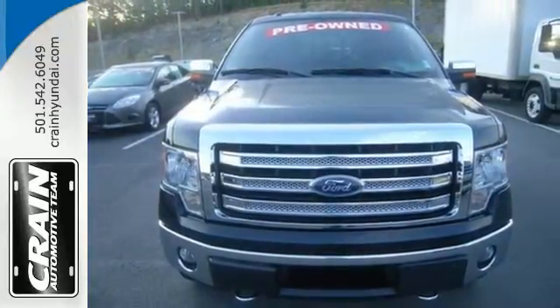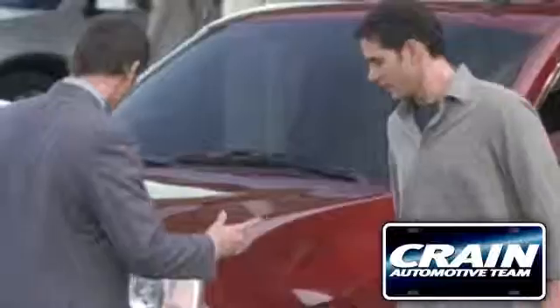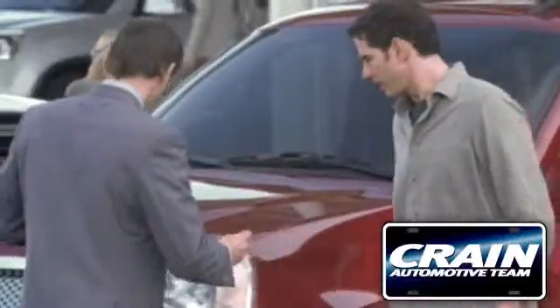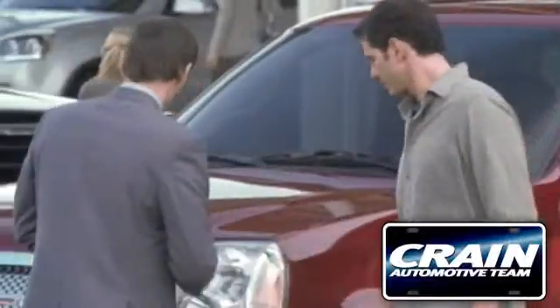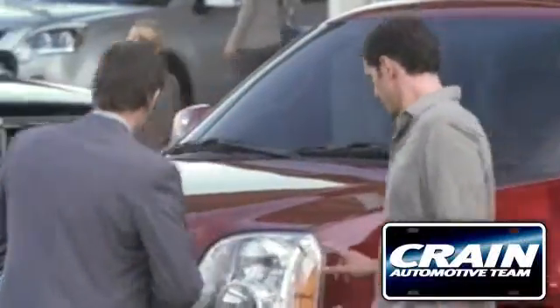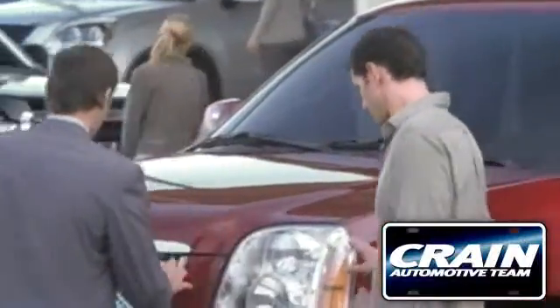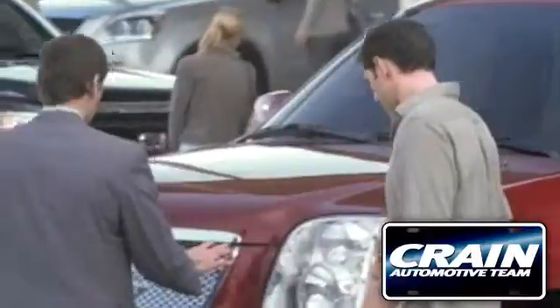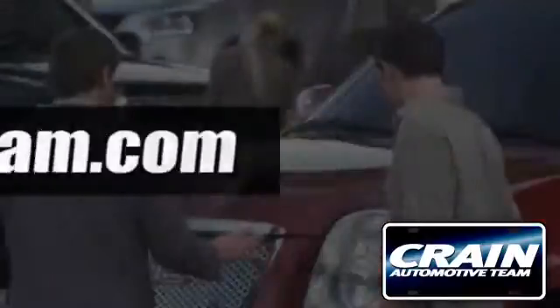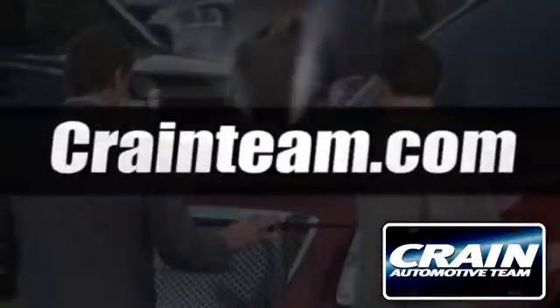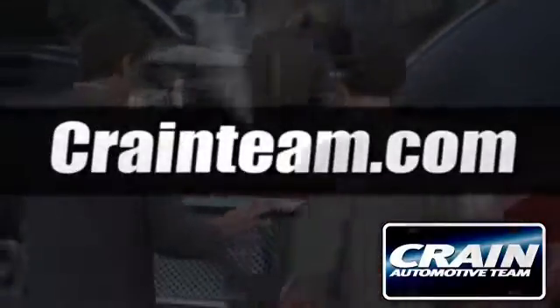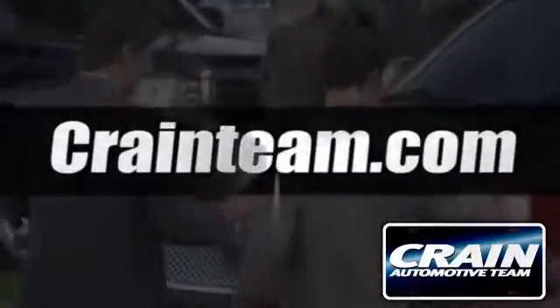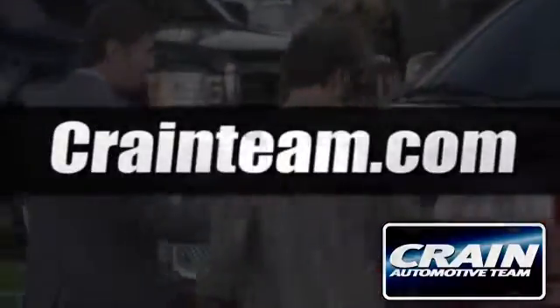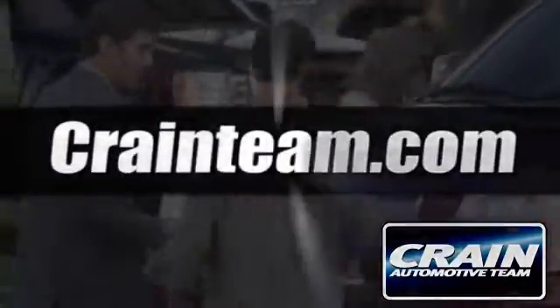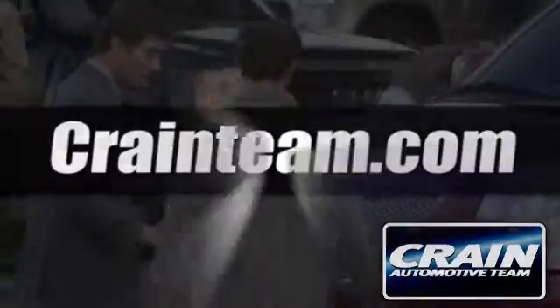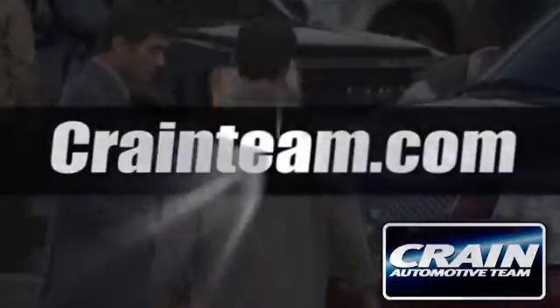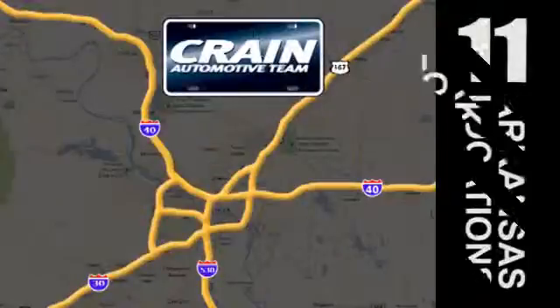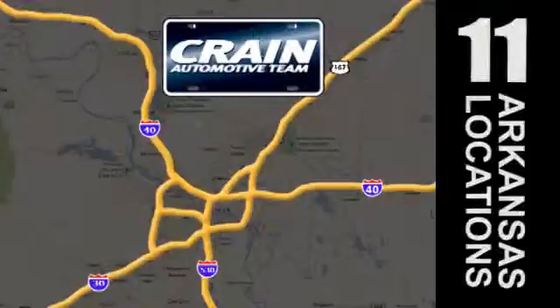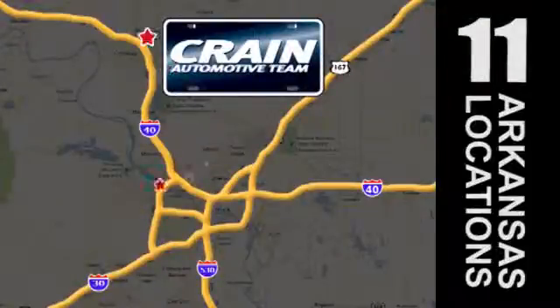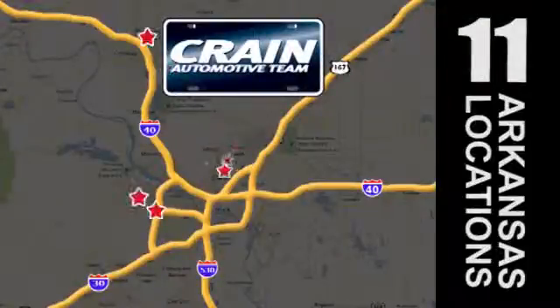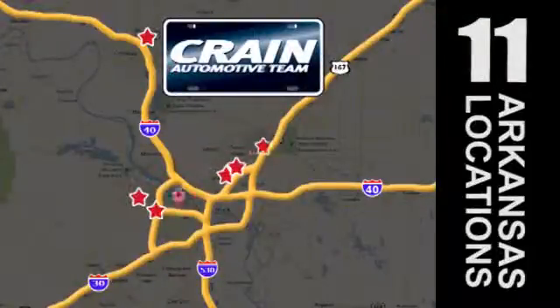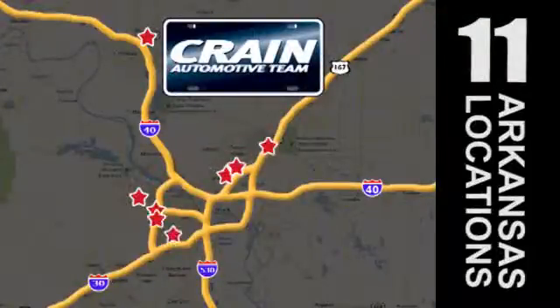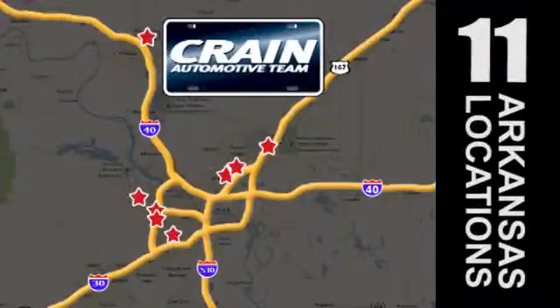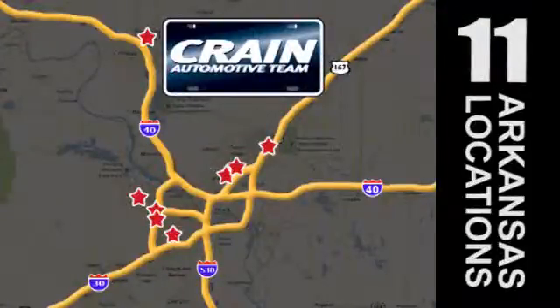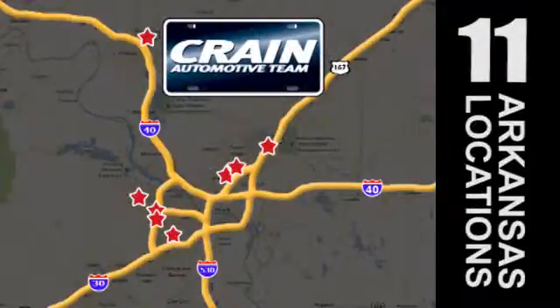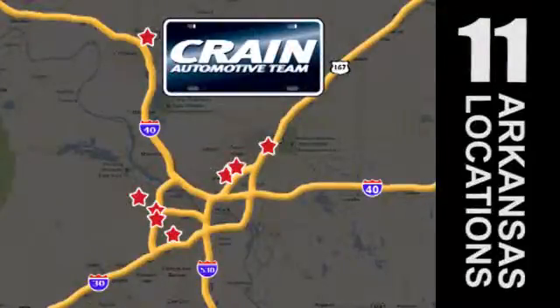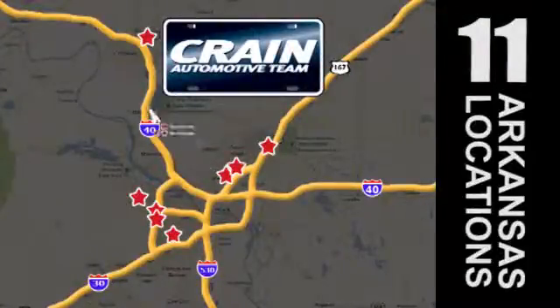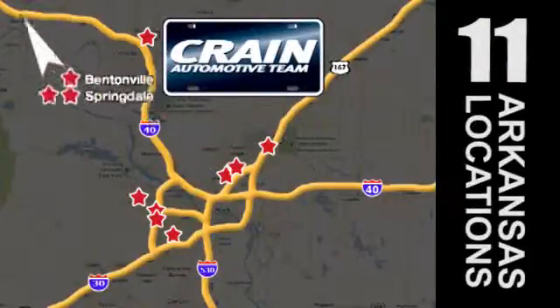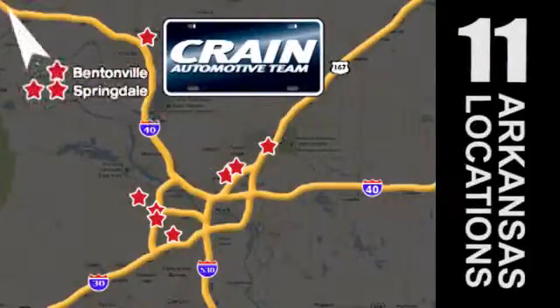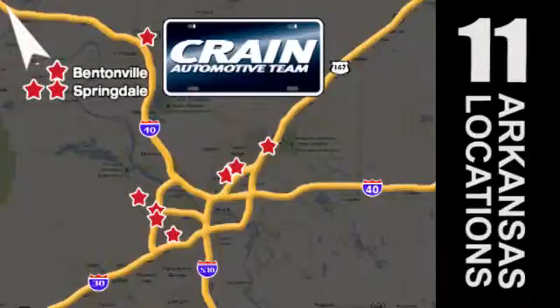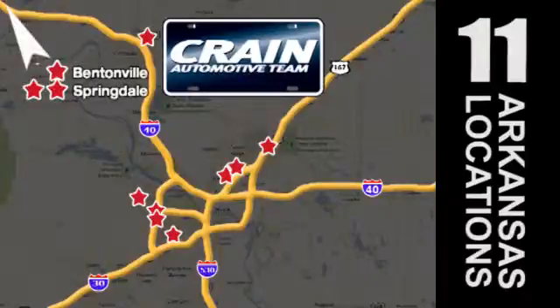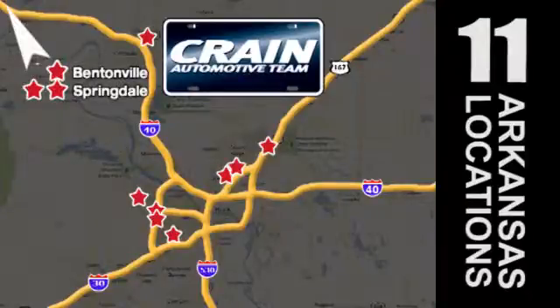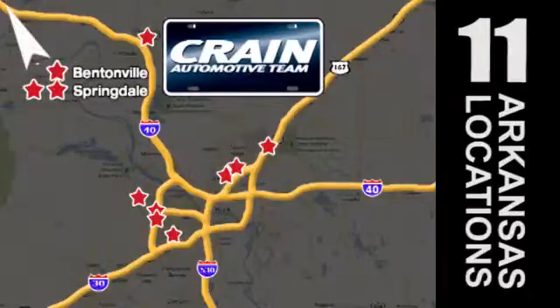Visit us anytime at craneteam.com. Go, go — Crane Team's got them. Craneteam.com.